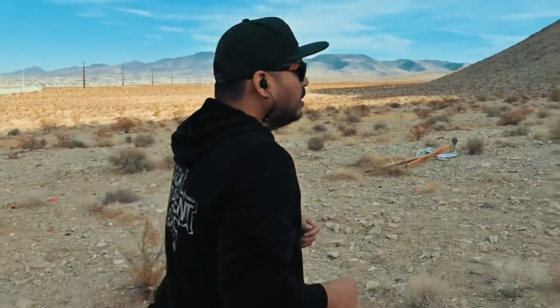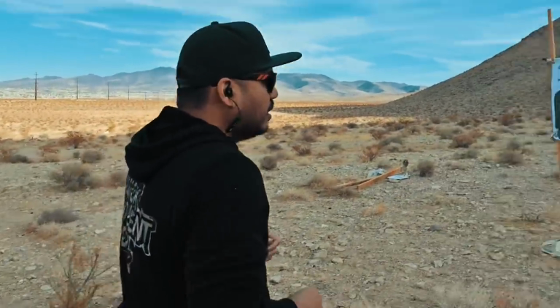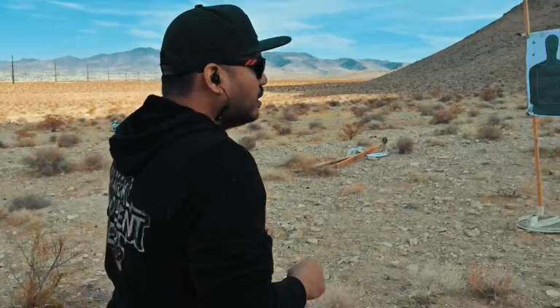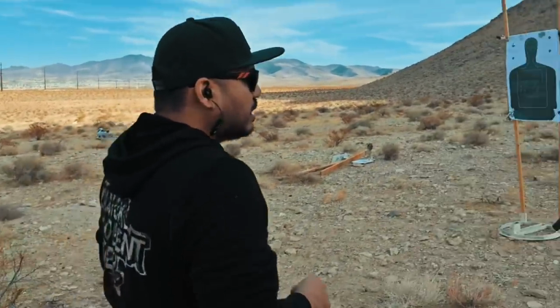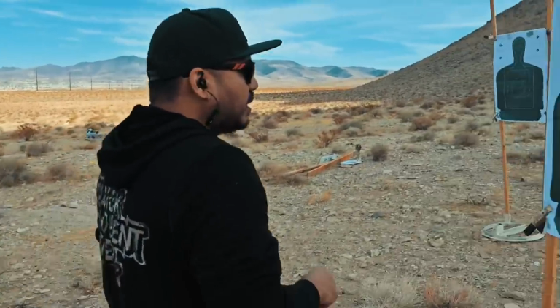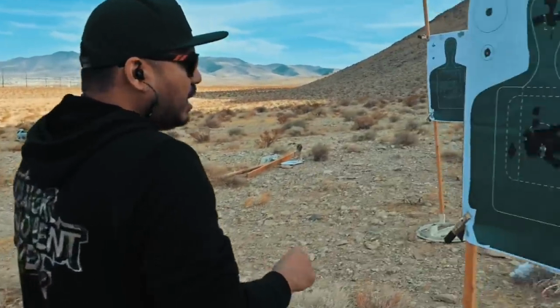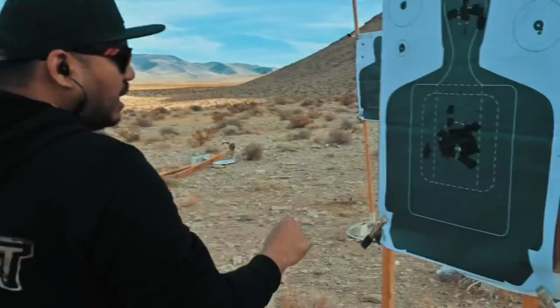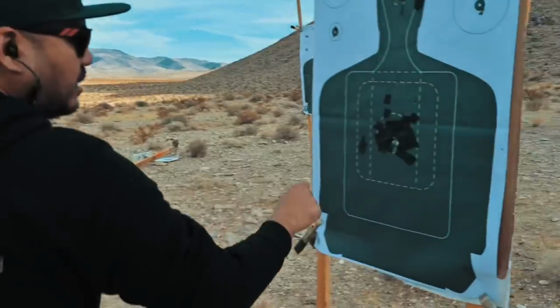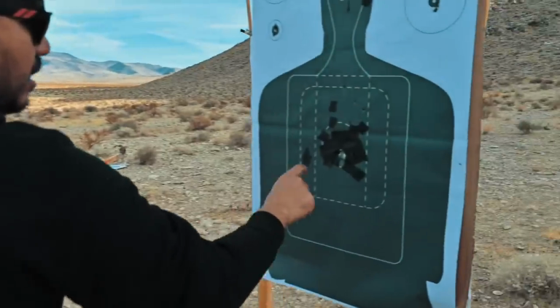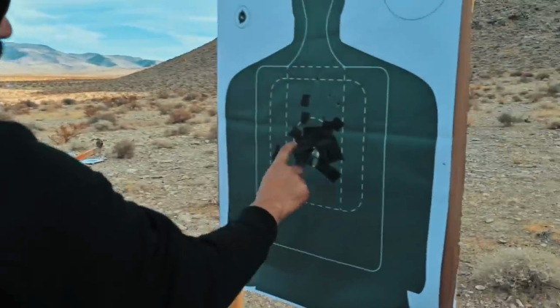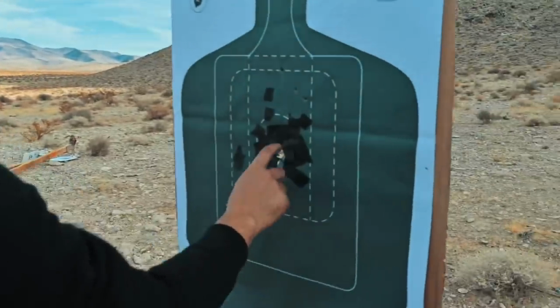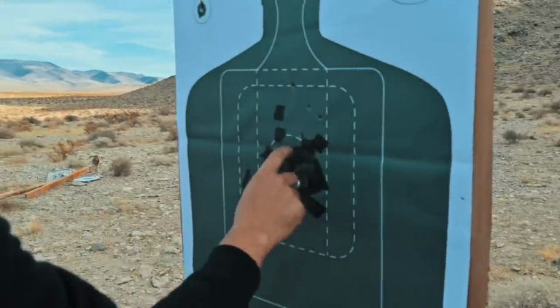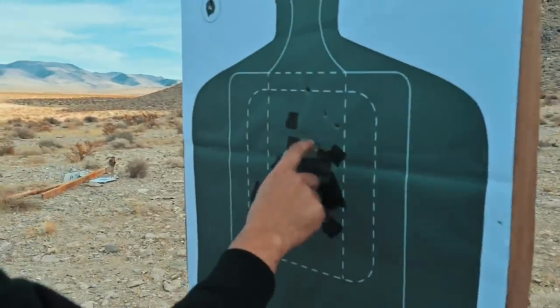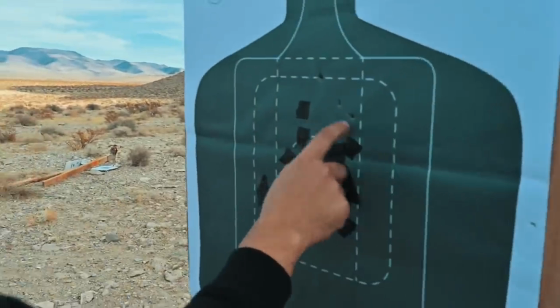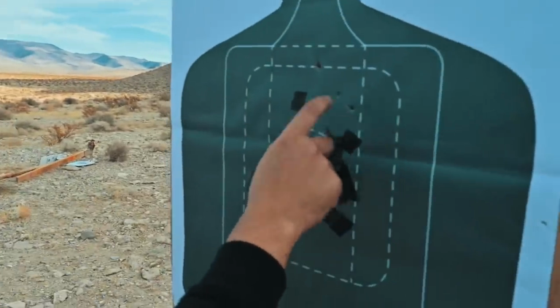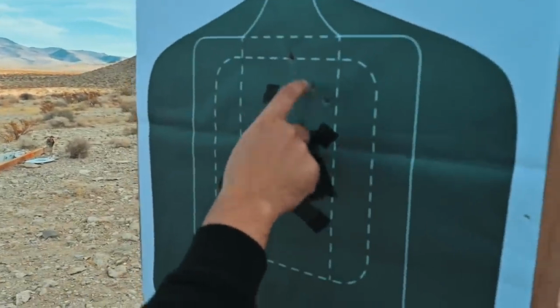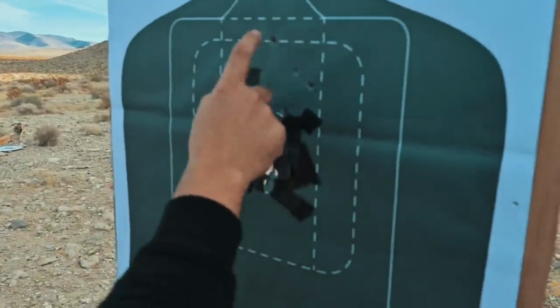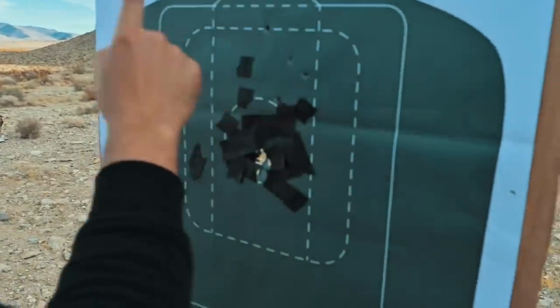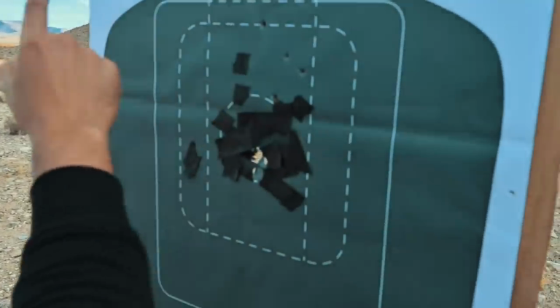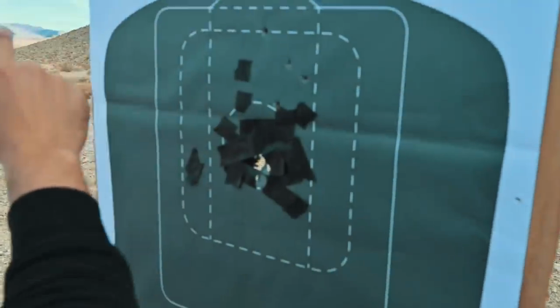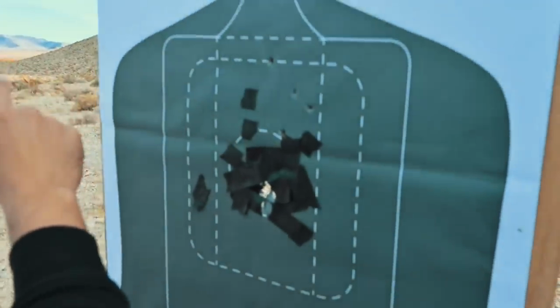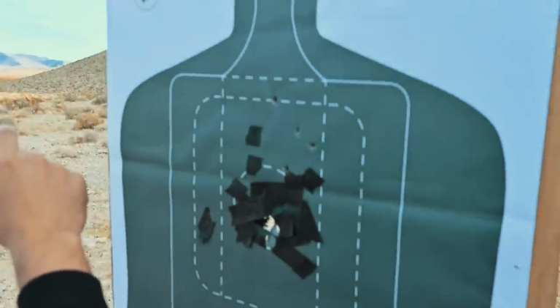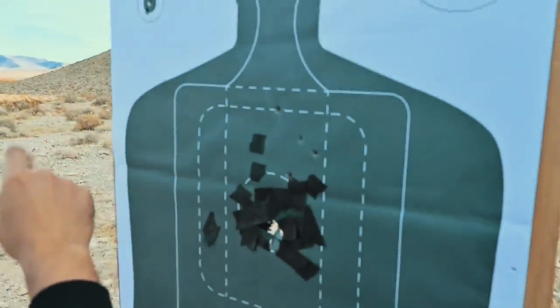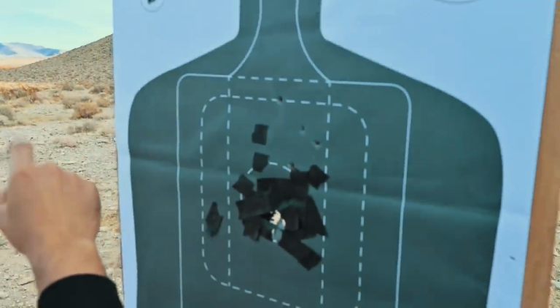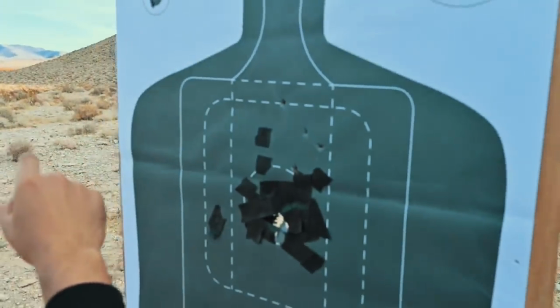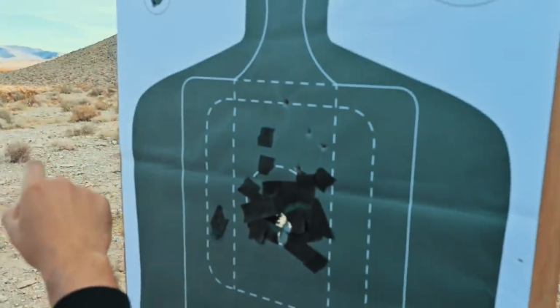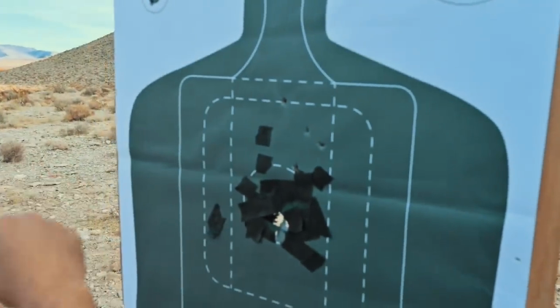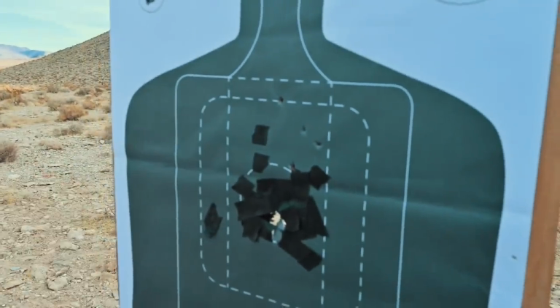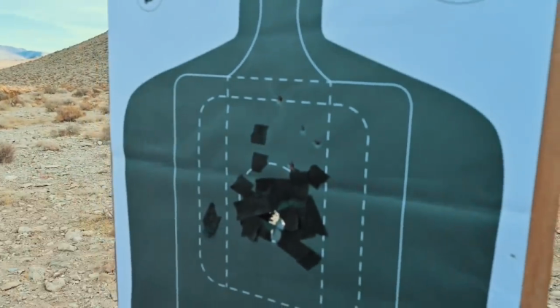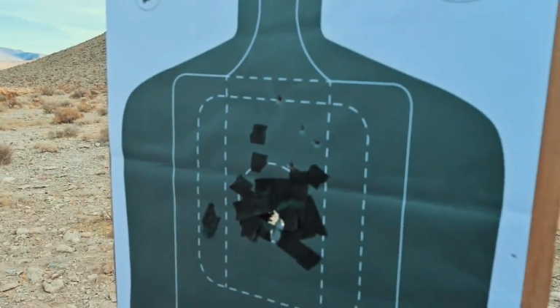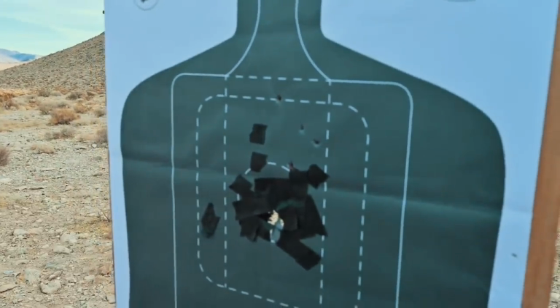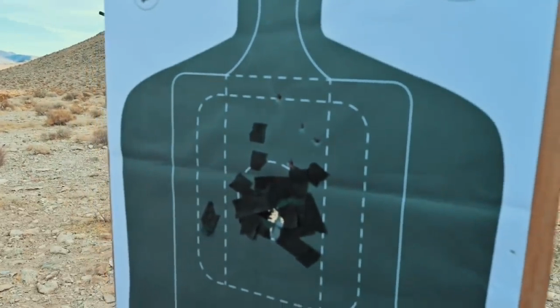Looks like we got all six hits. Let's go again.